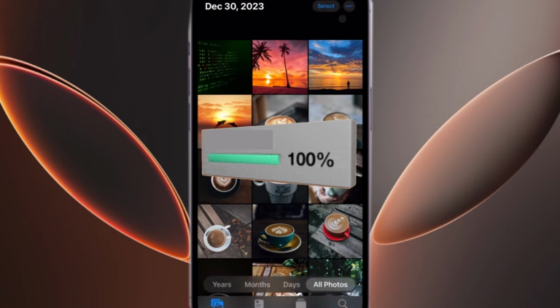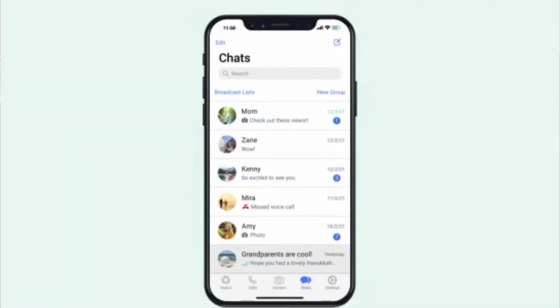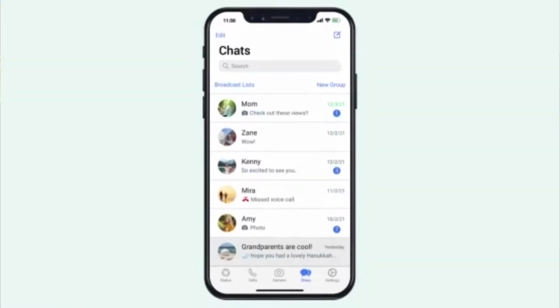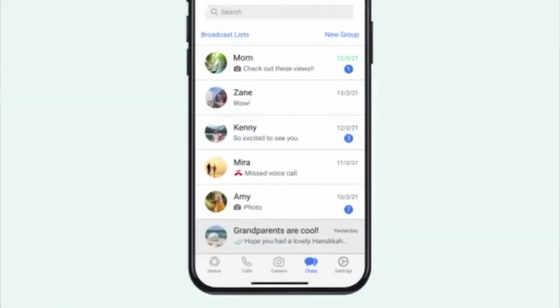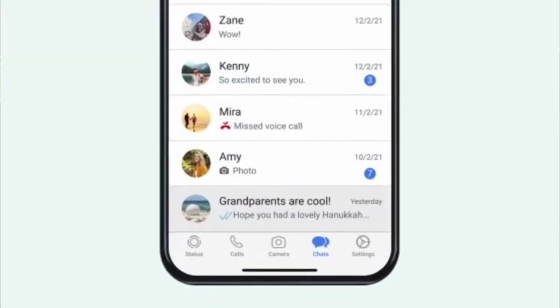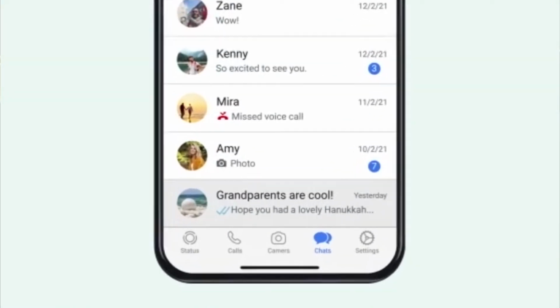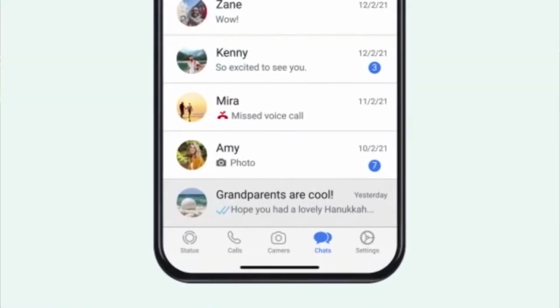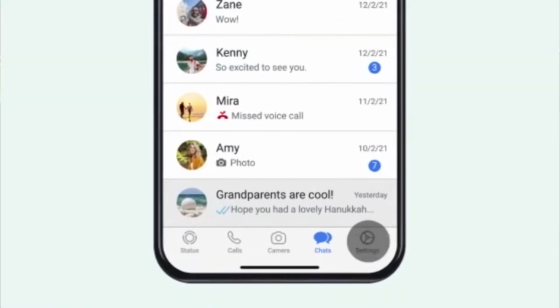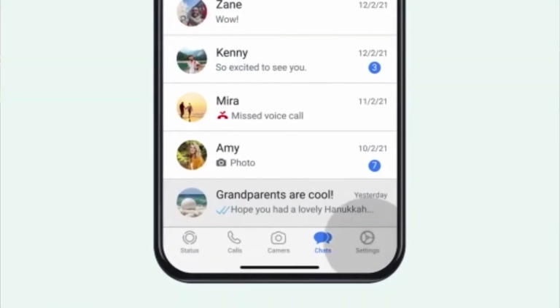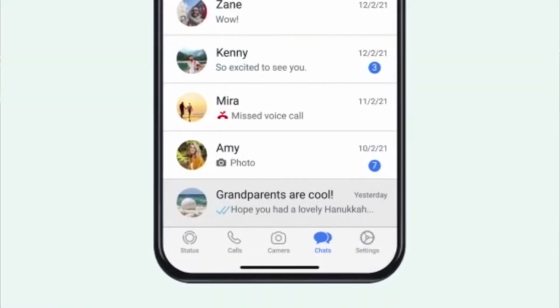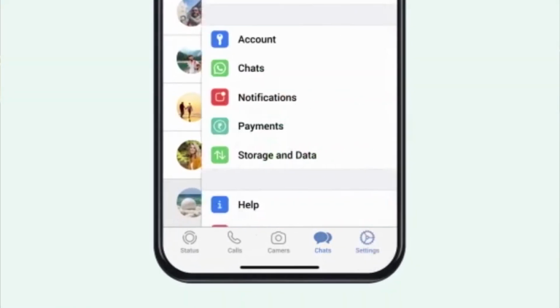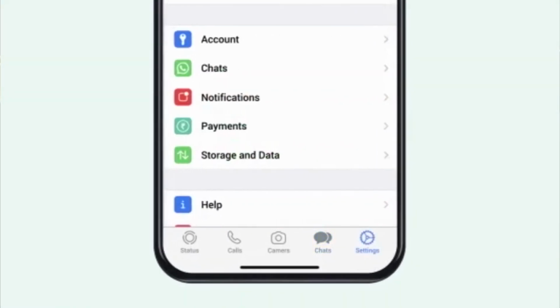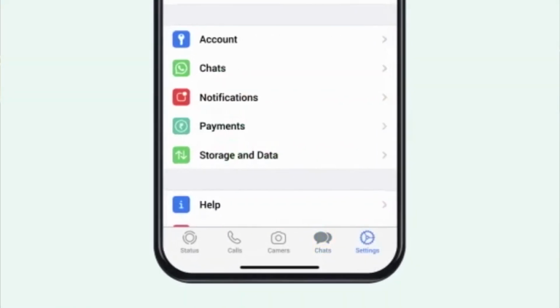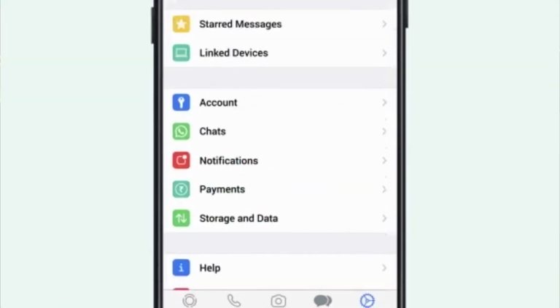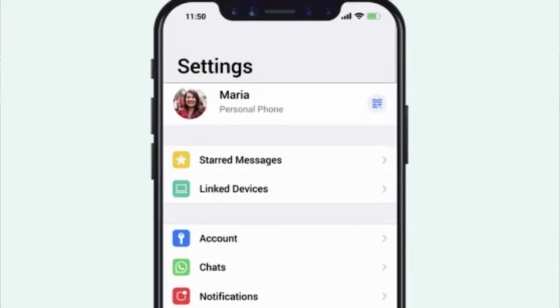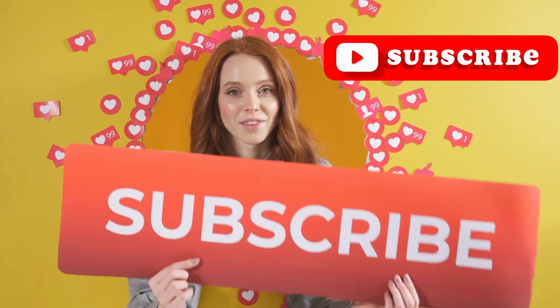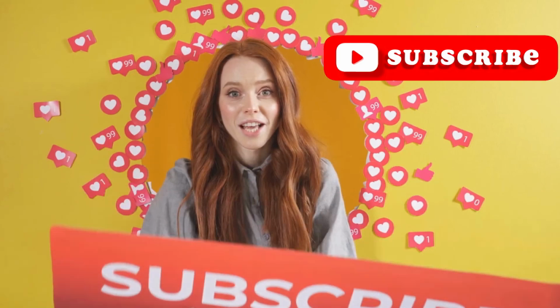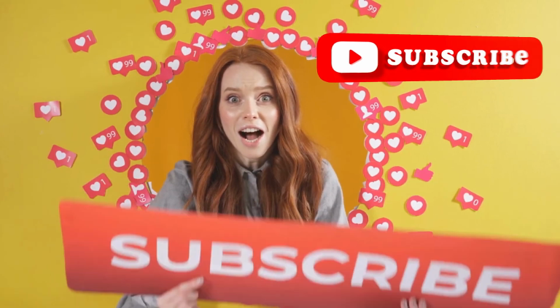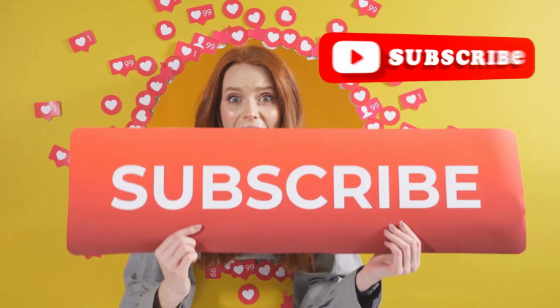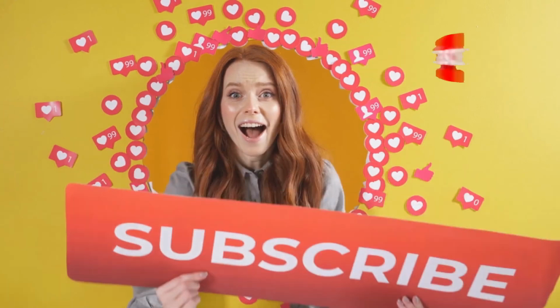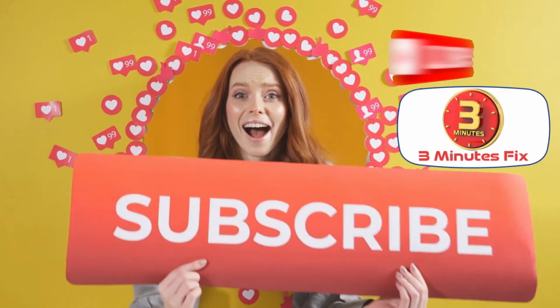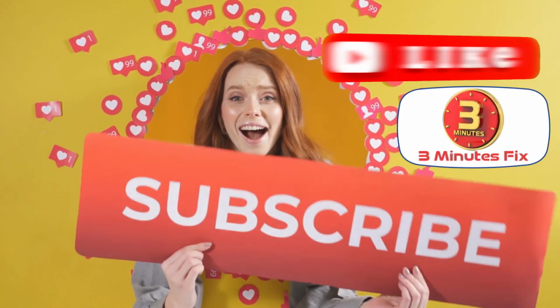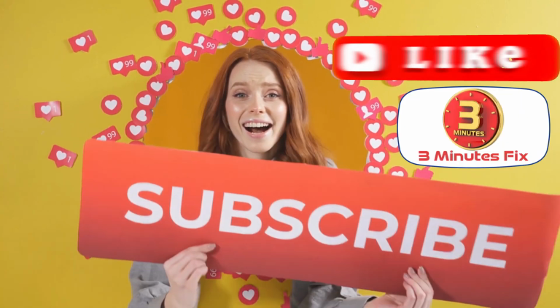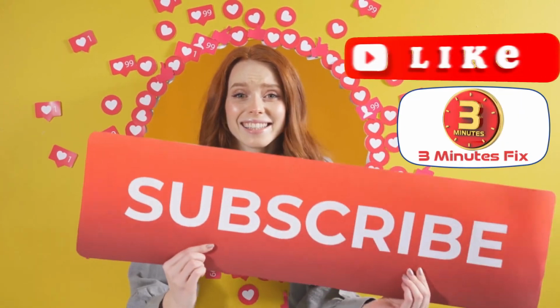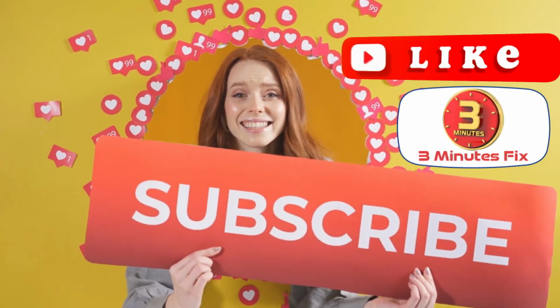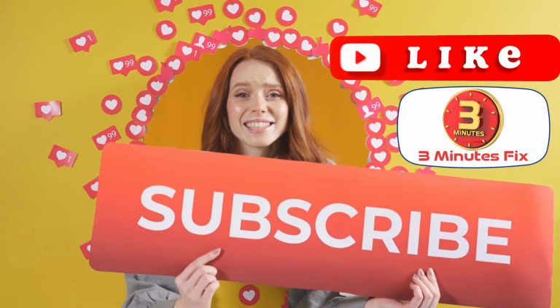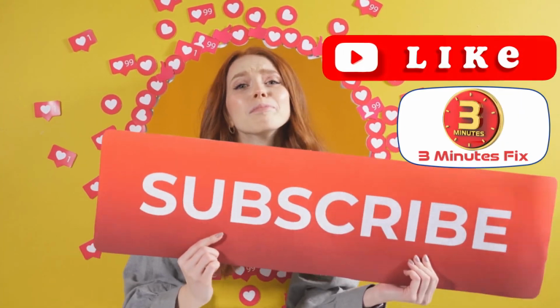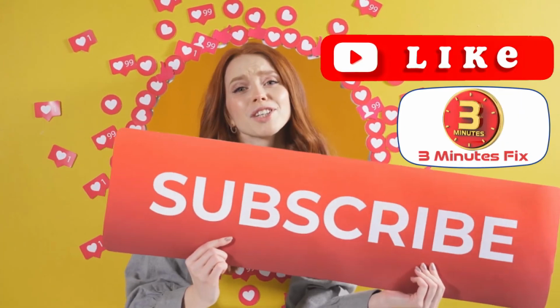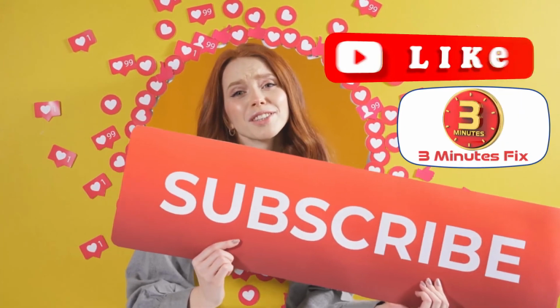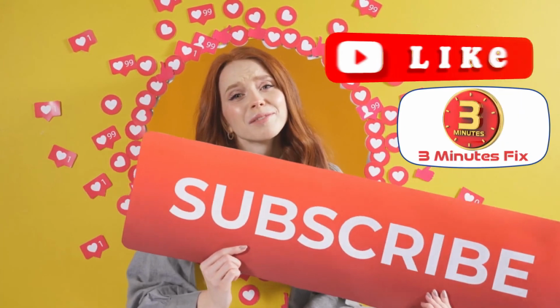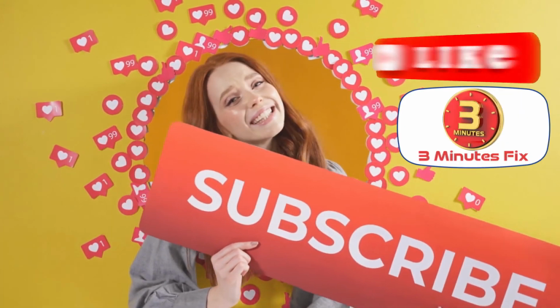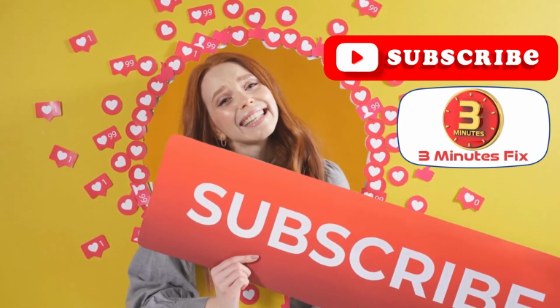Before we continue, if you're finding this tutorial helpful, don't forget to subscribe and hit the like button for more tech tips.